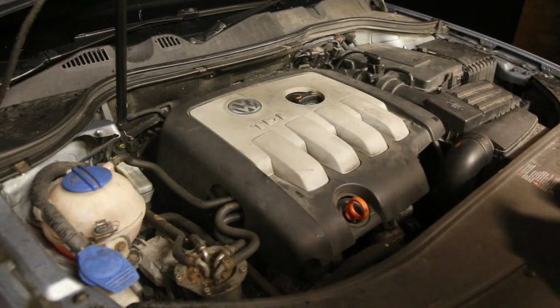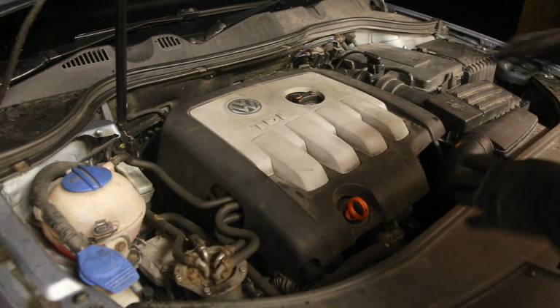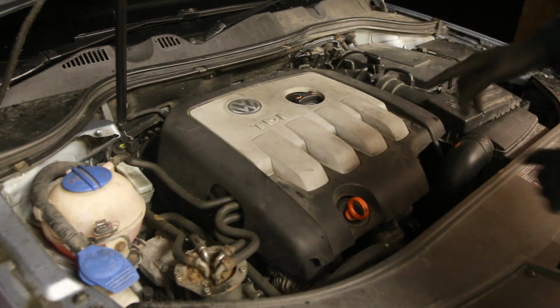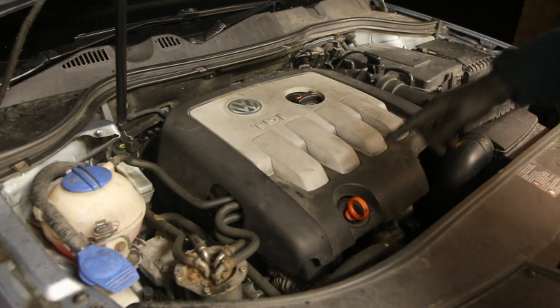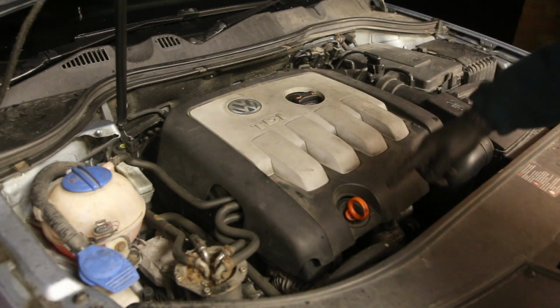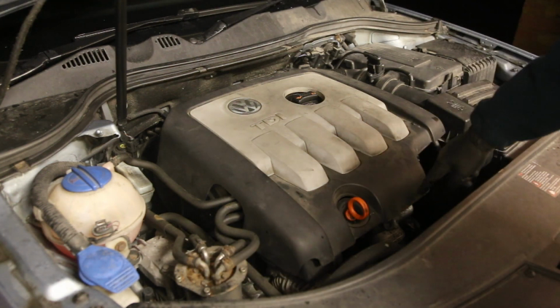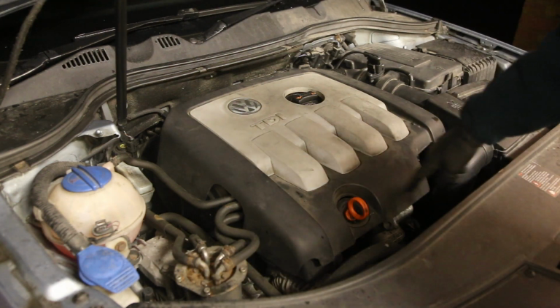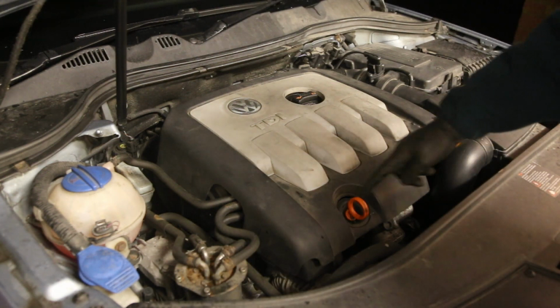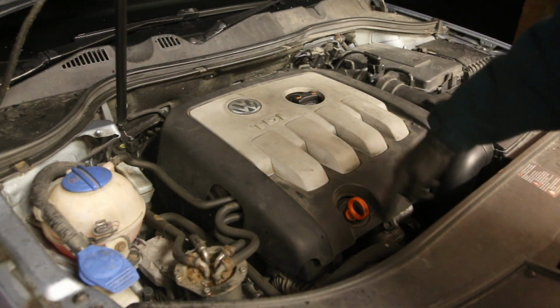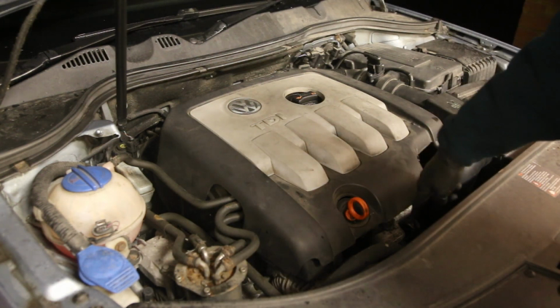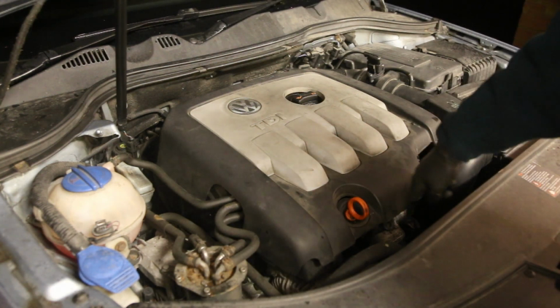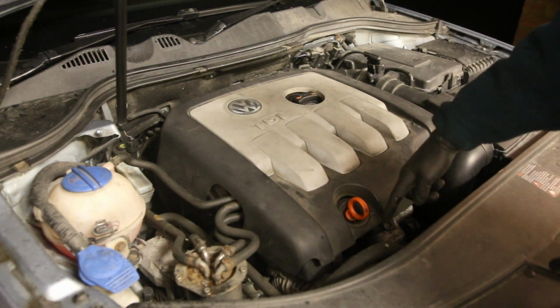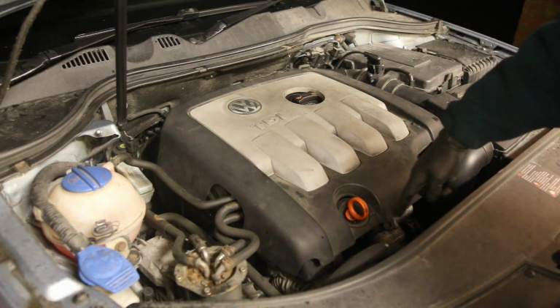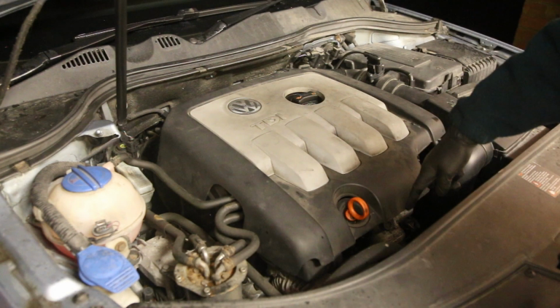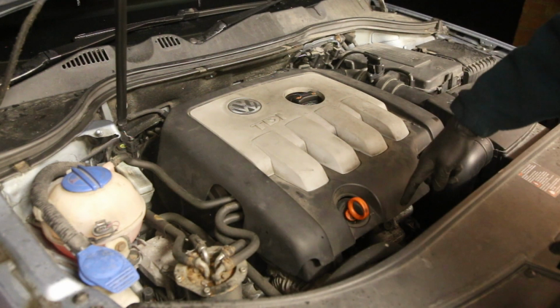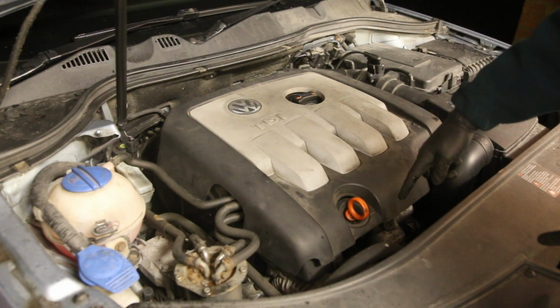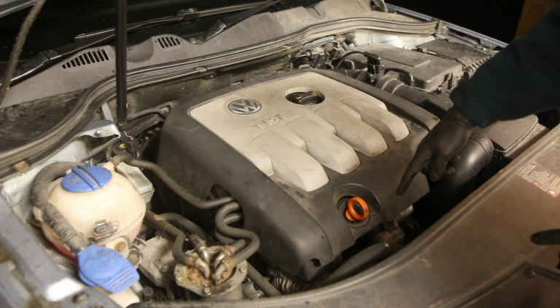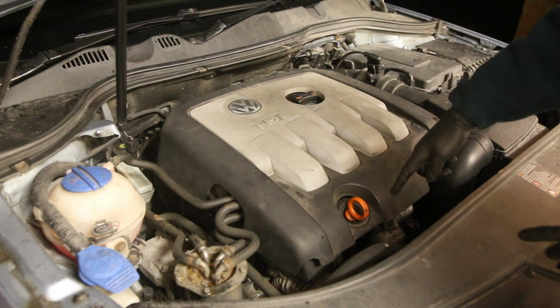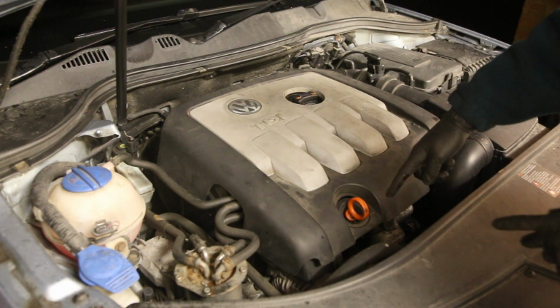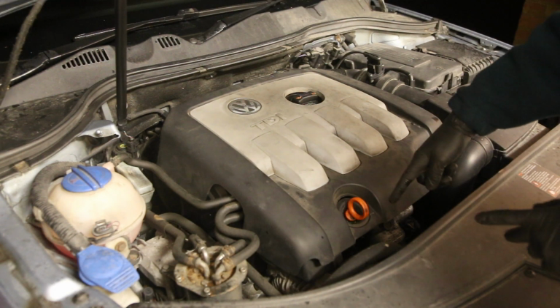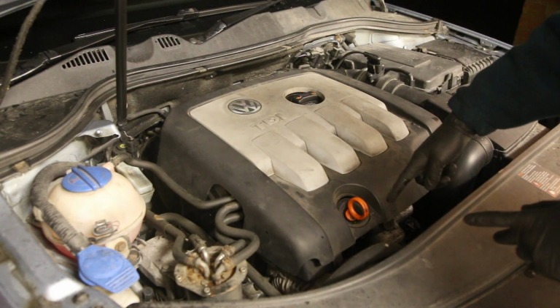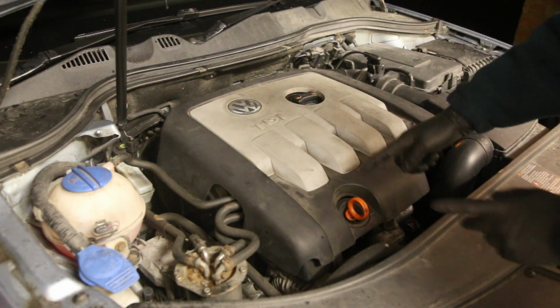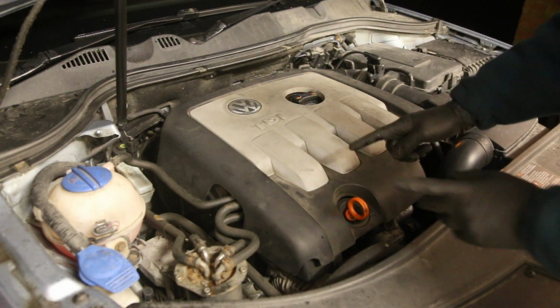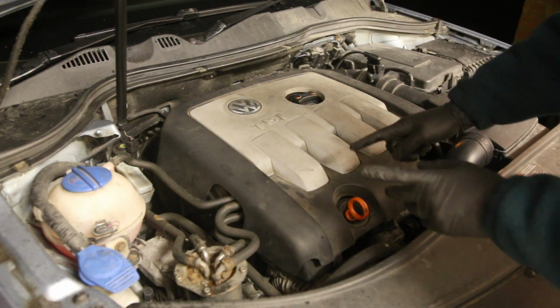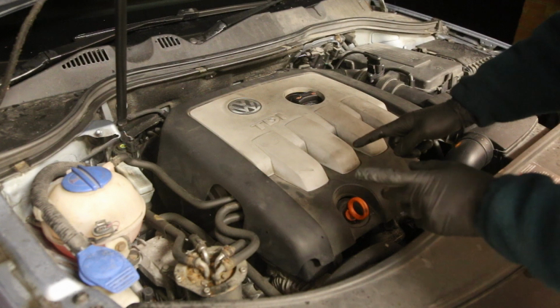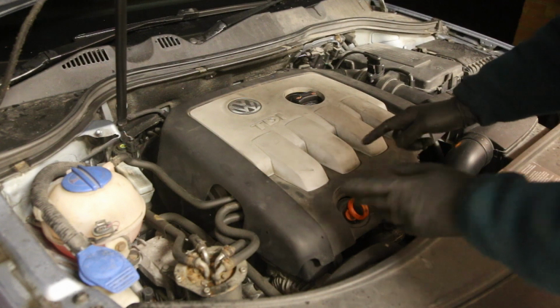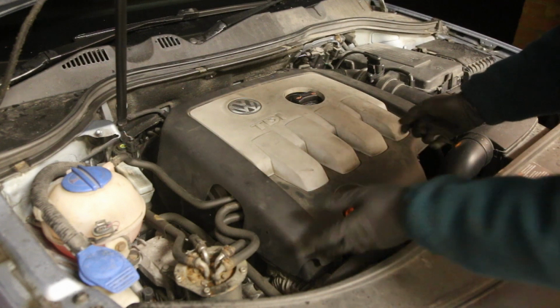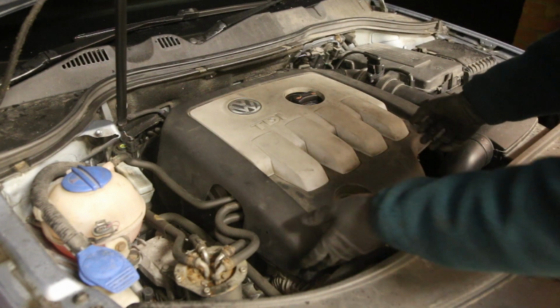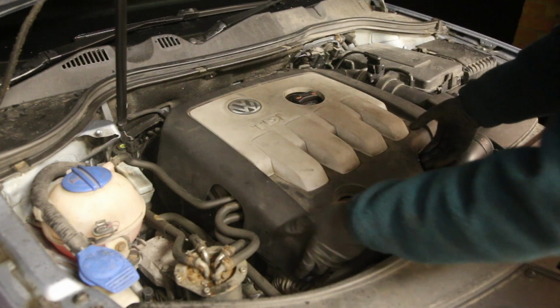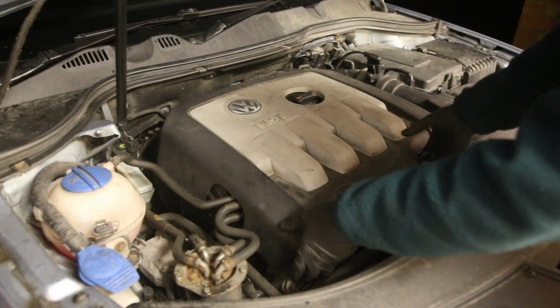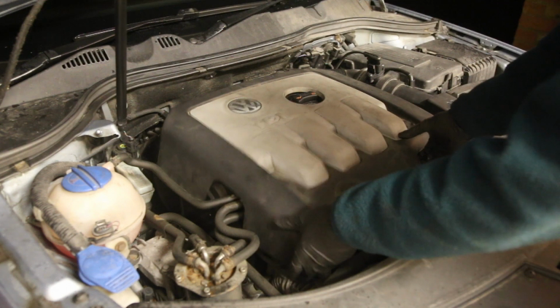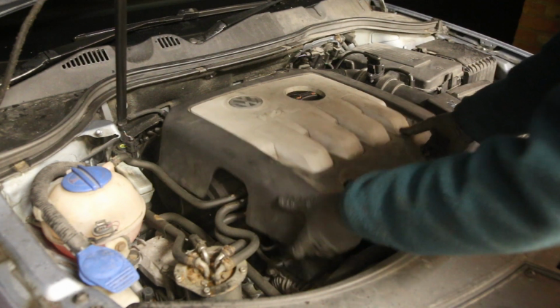The EGR valve is at the front of the engine here, and in order to access it you need to remove the engine cover.